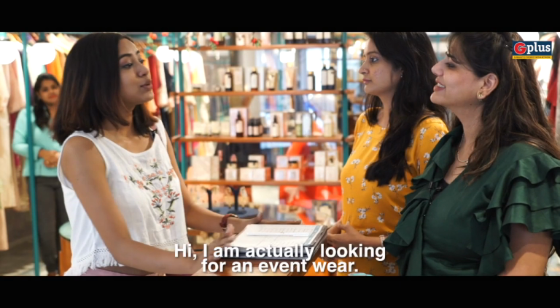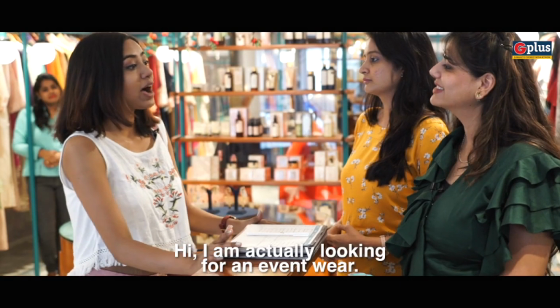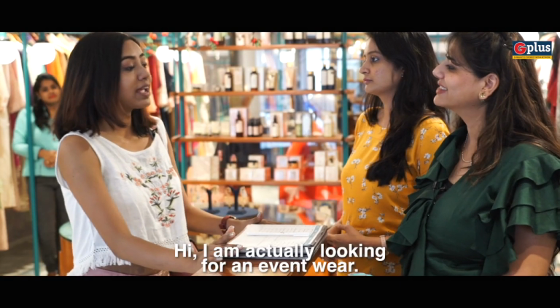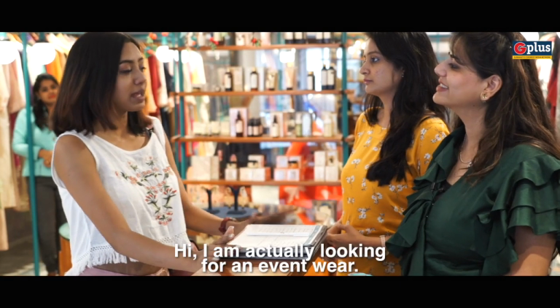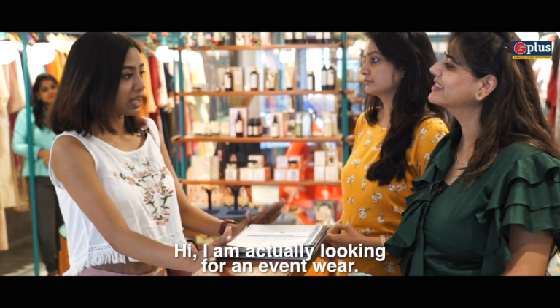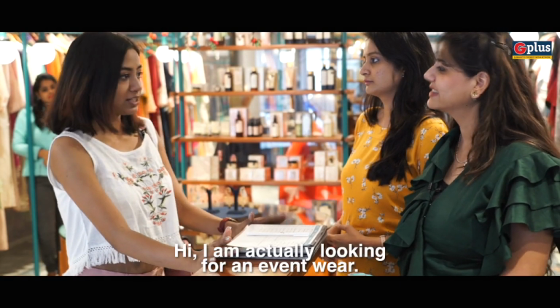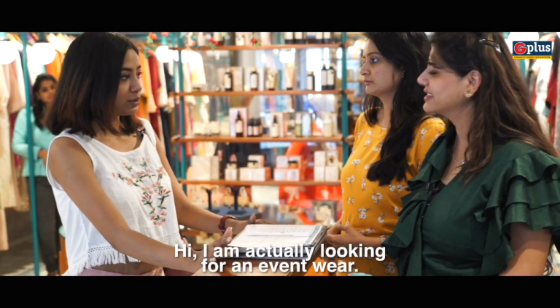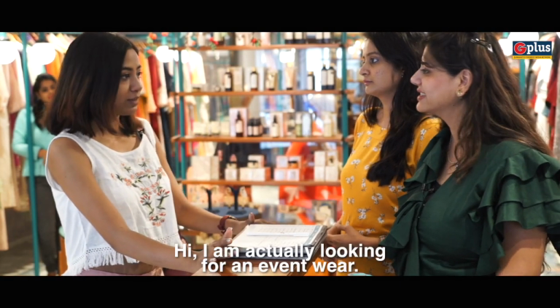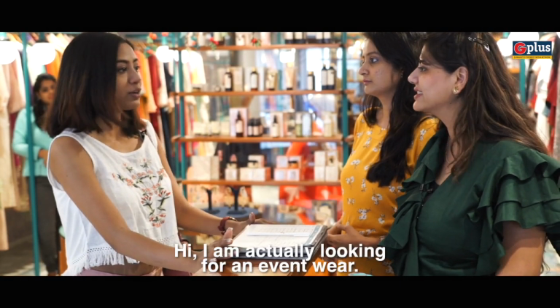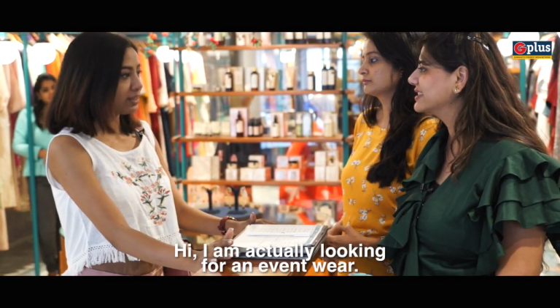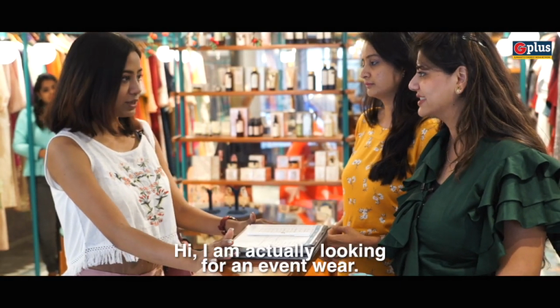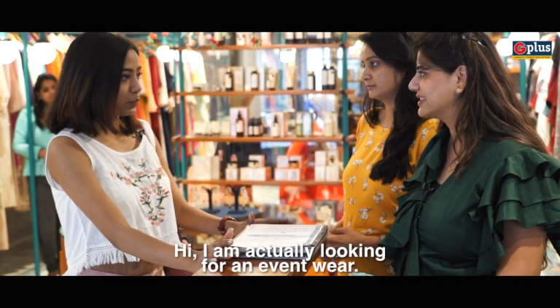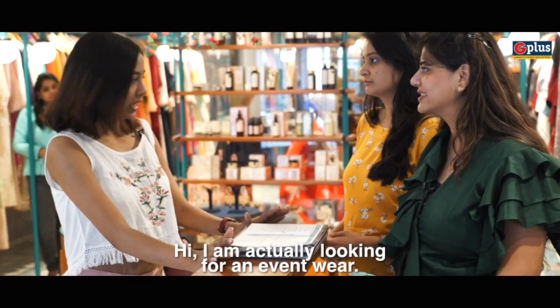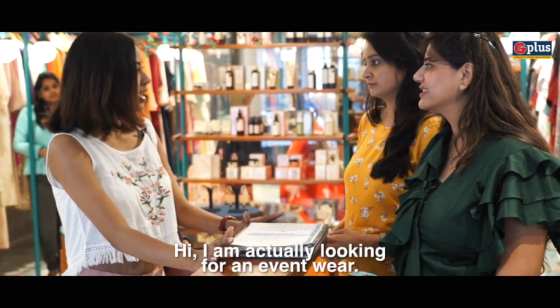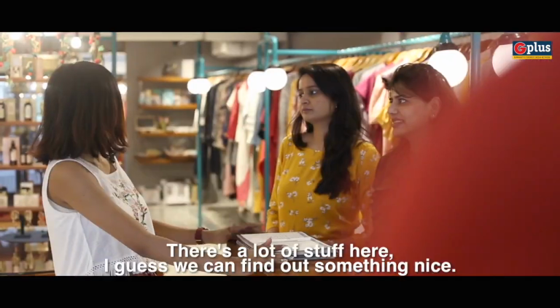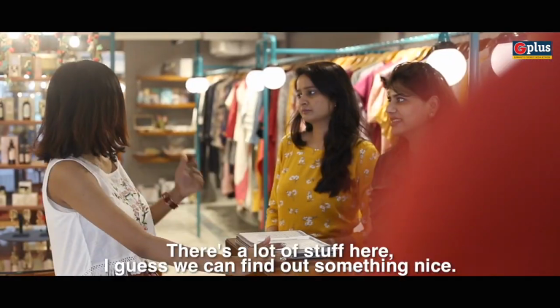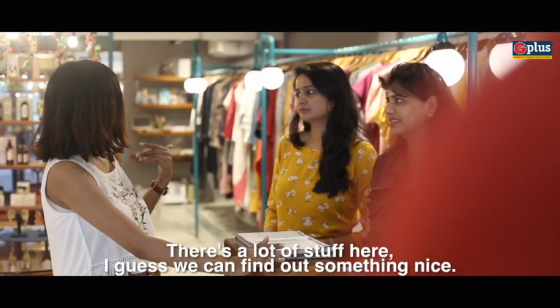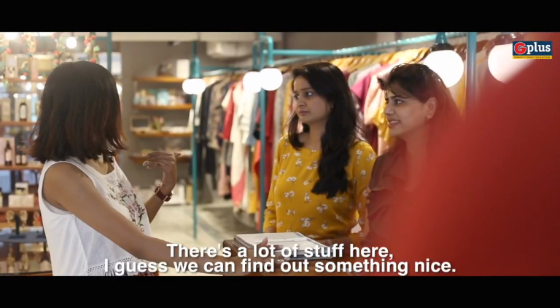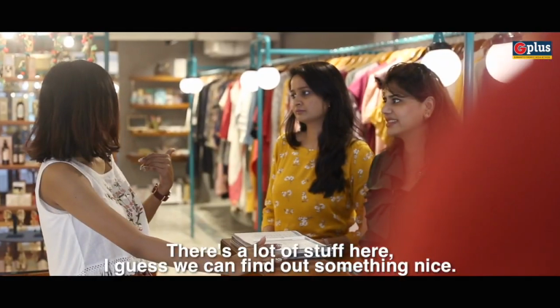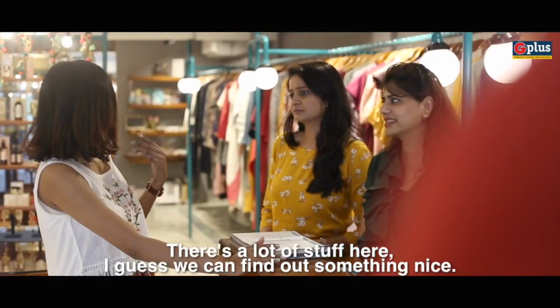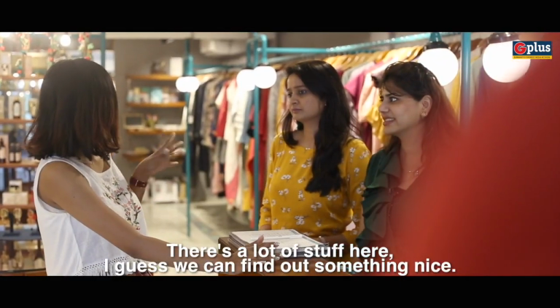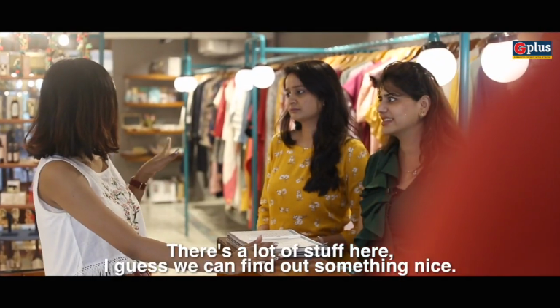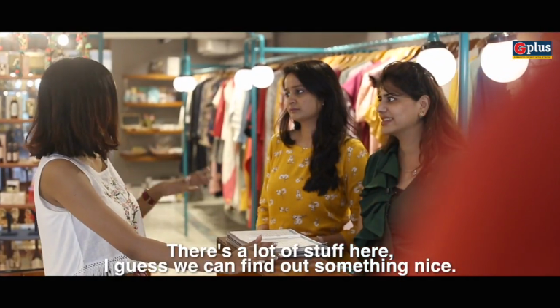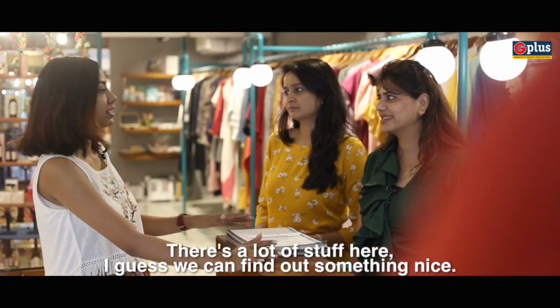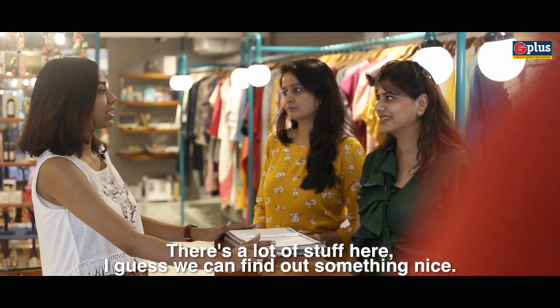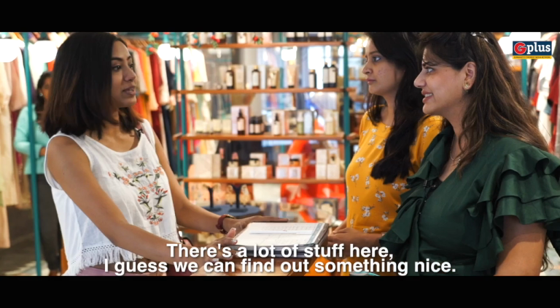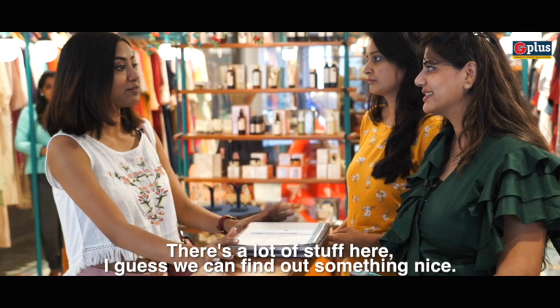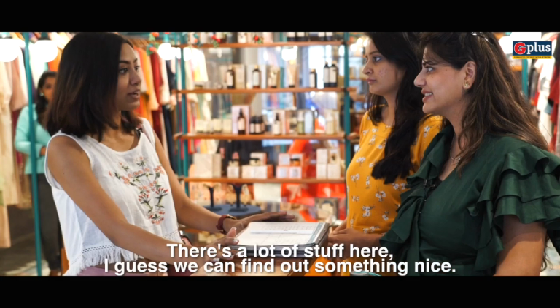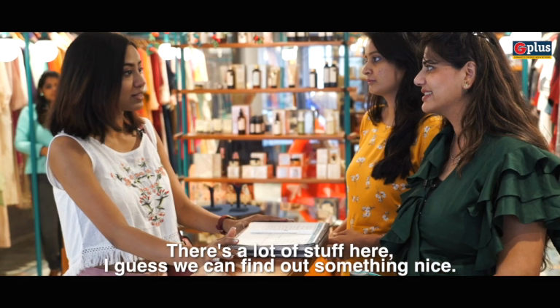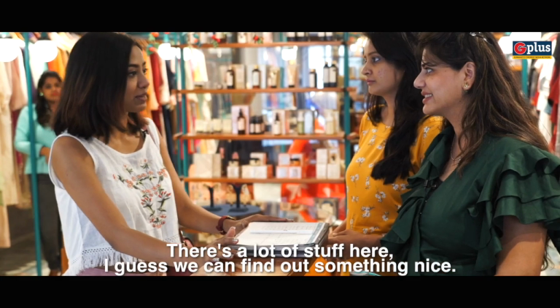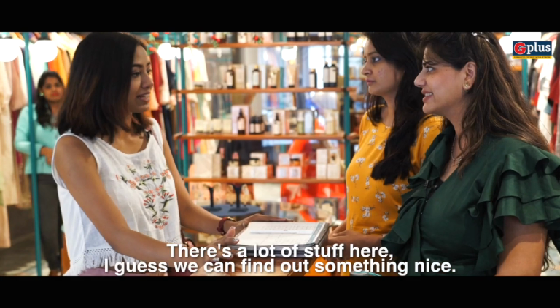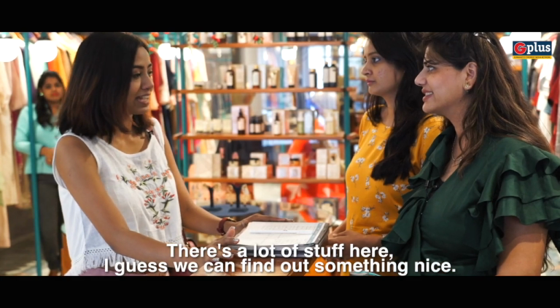I am actually looking for an event wear. There's a lot of stuff here. I guess we can find something nice.